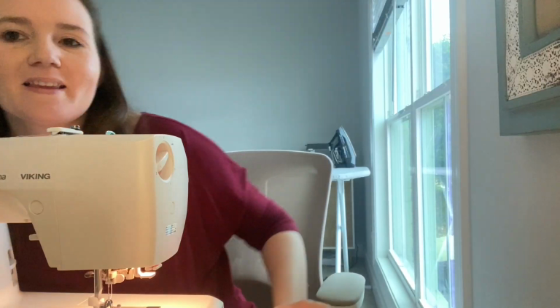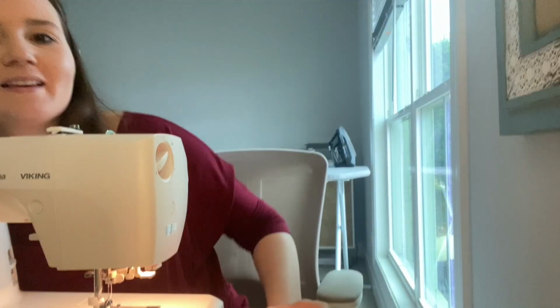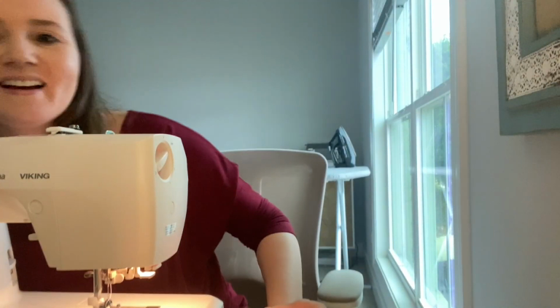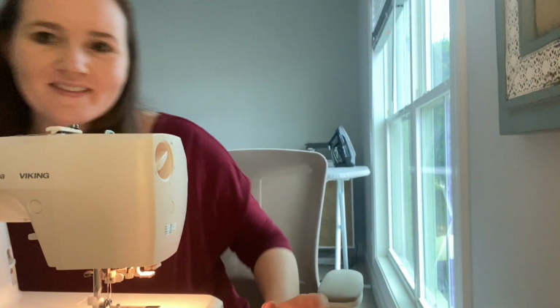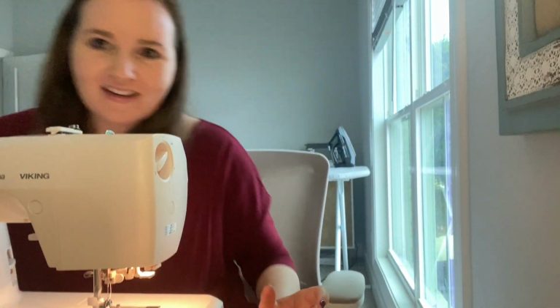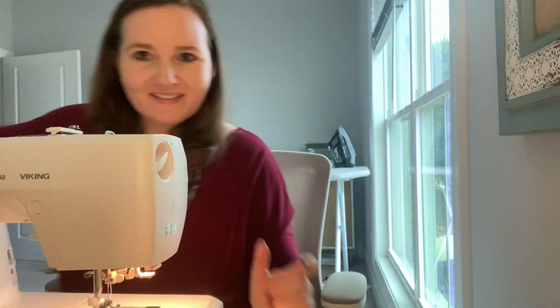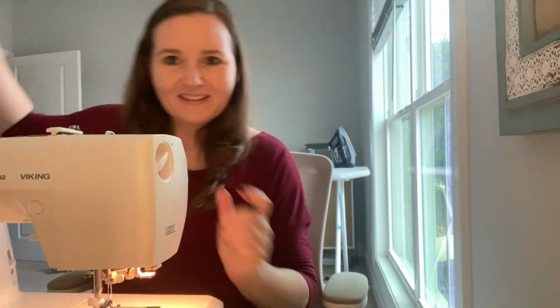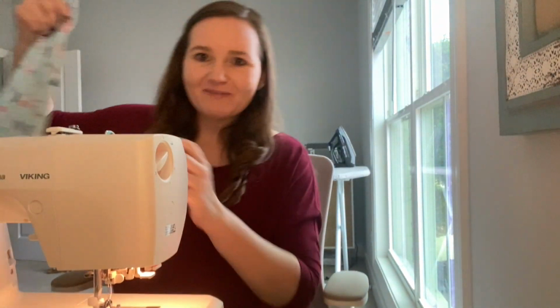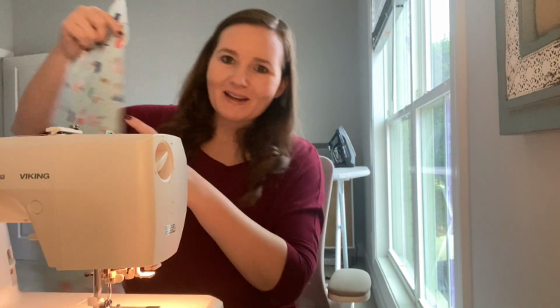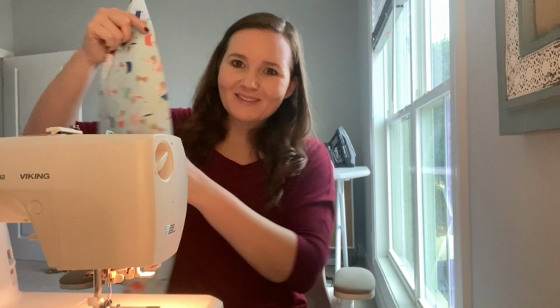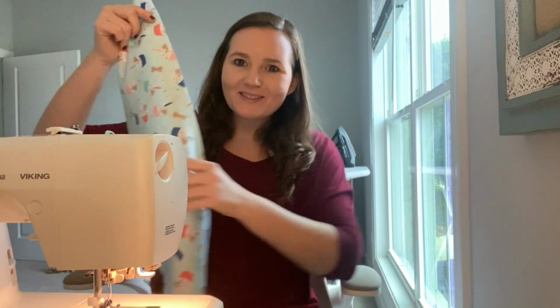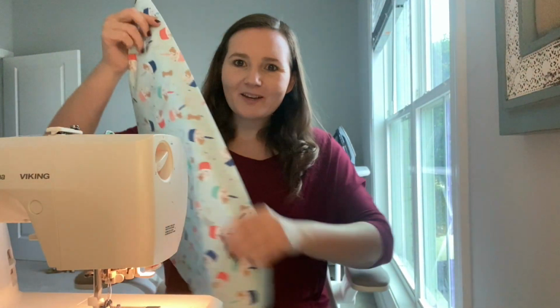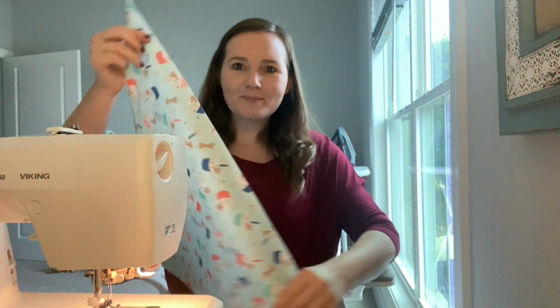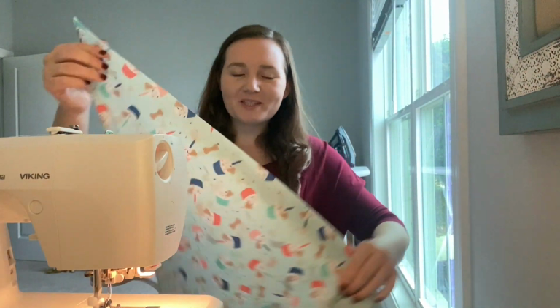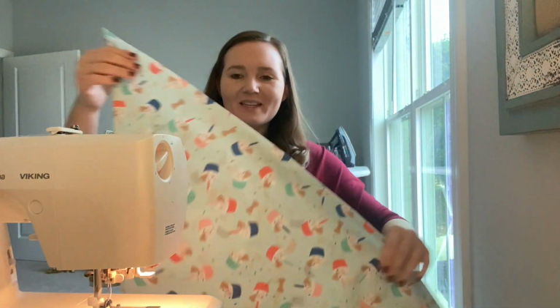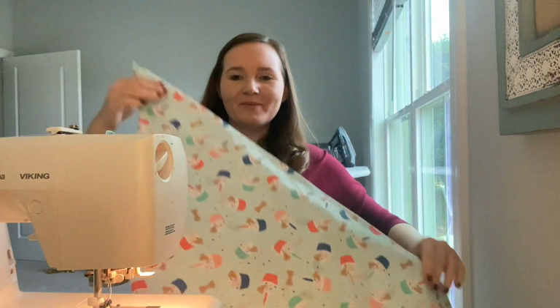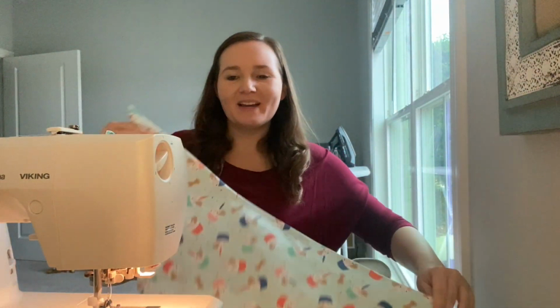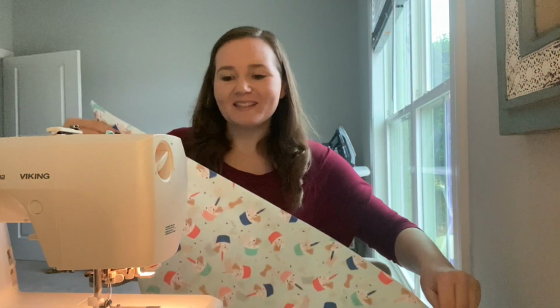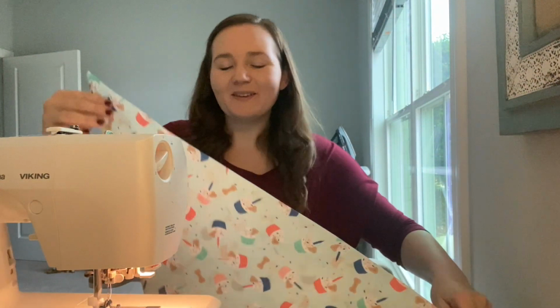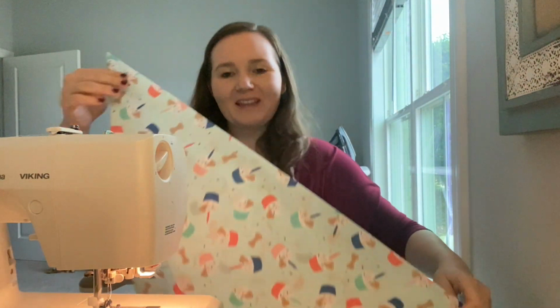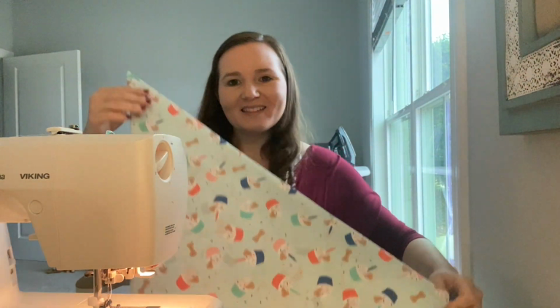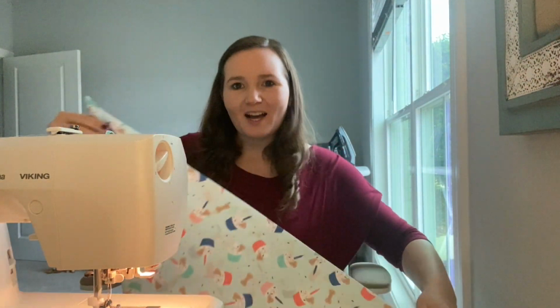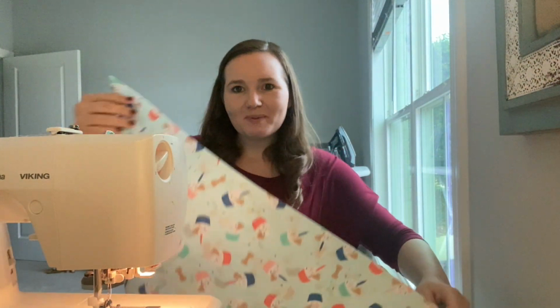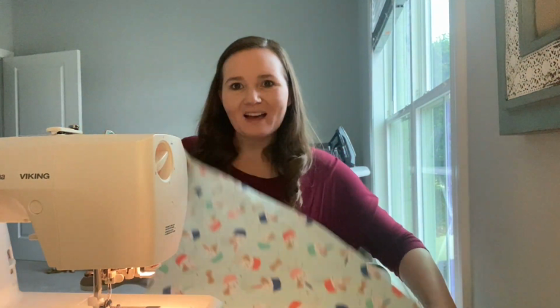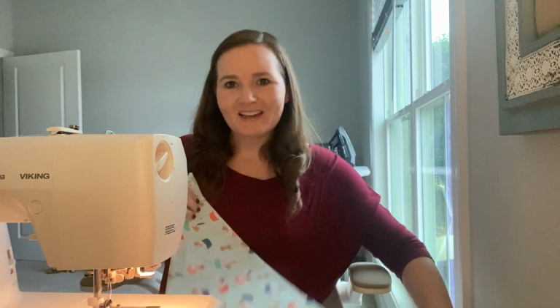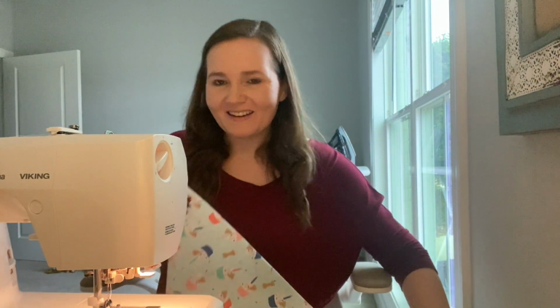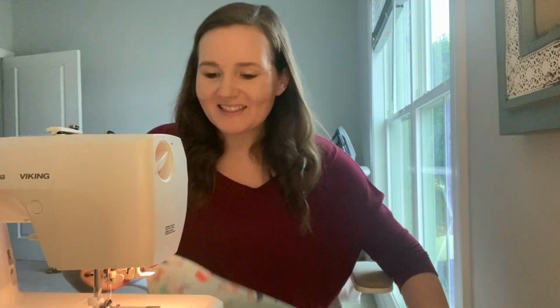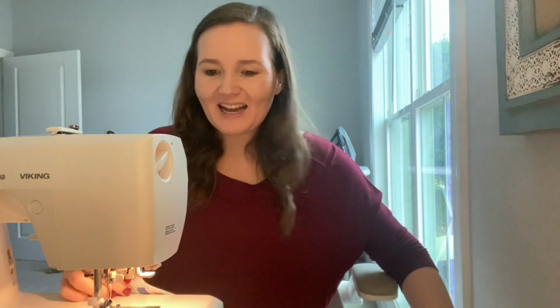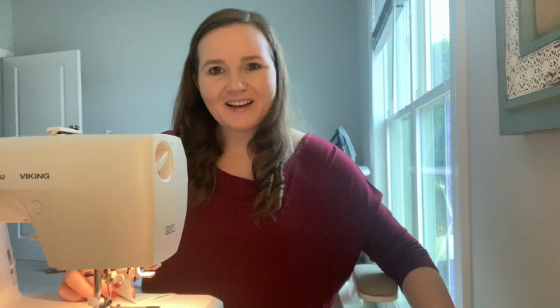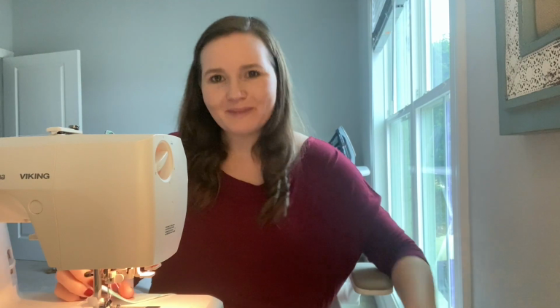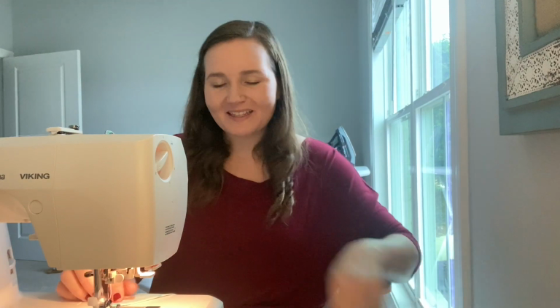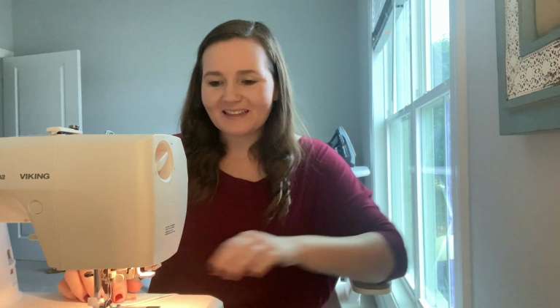Alright, back to the sewing machine — we've got to sew that top line on the tie-on bandana.